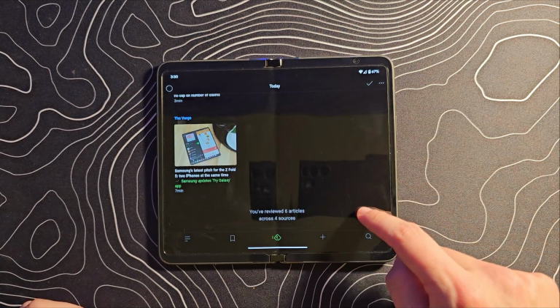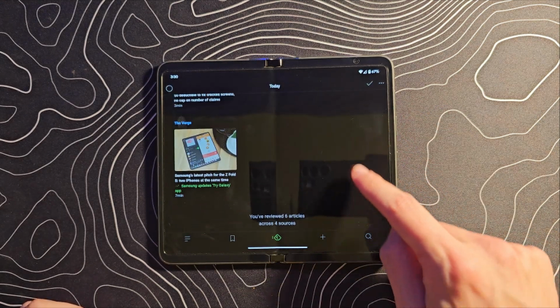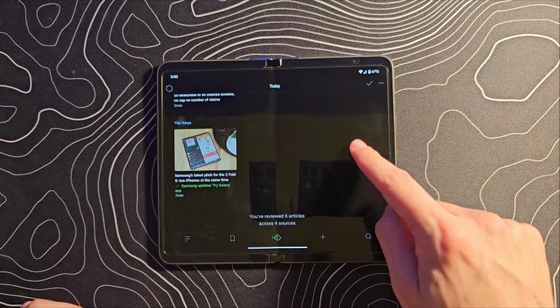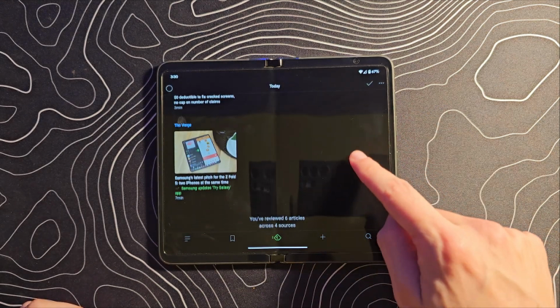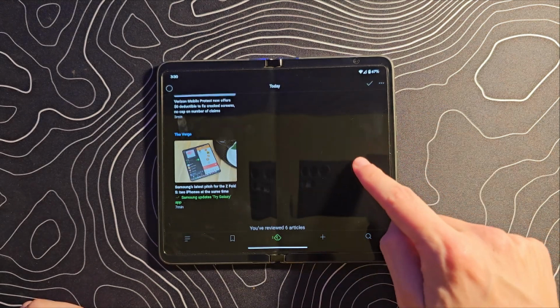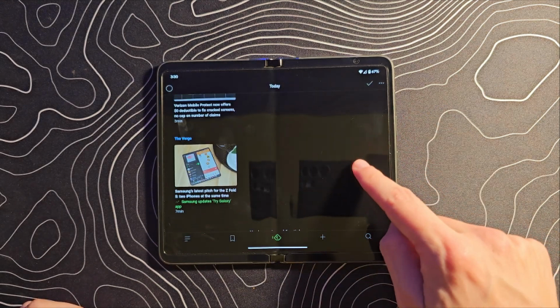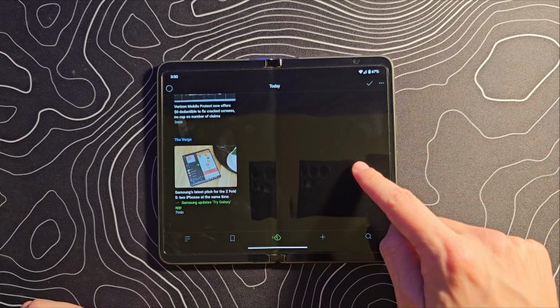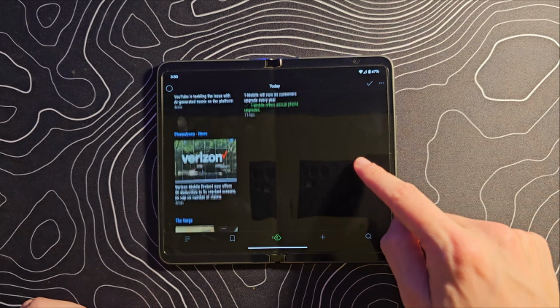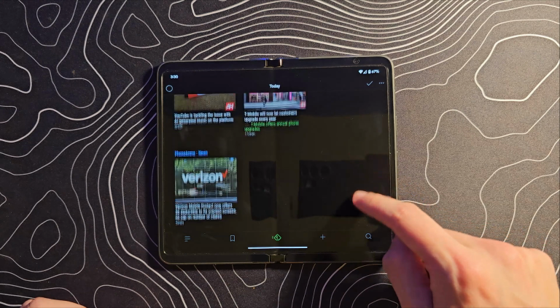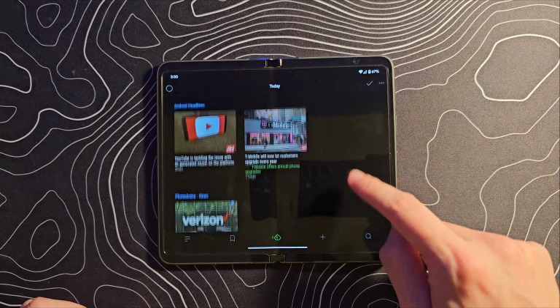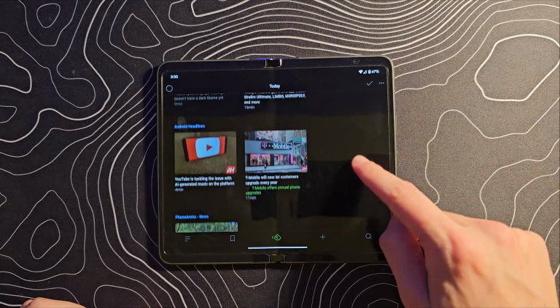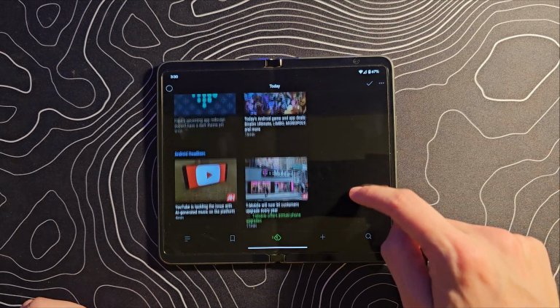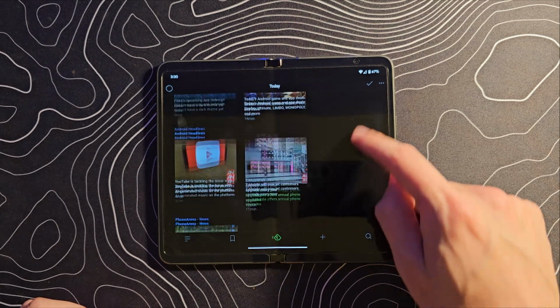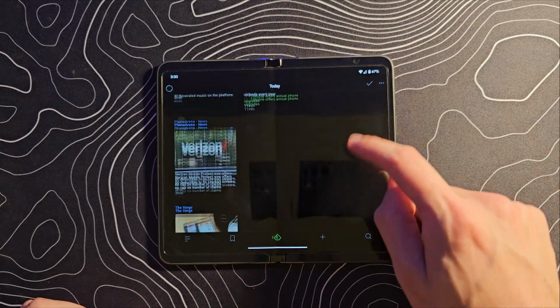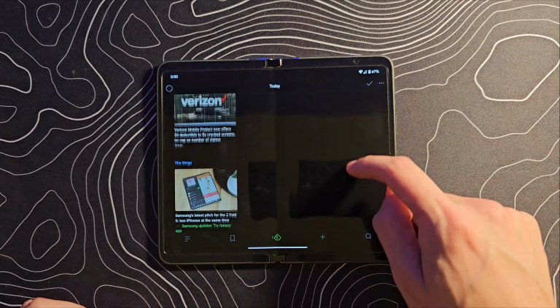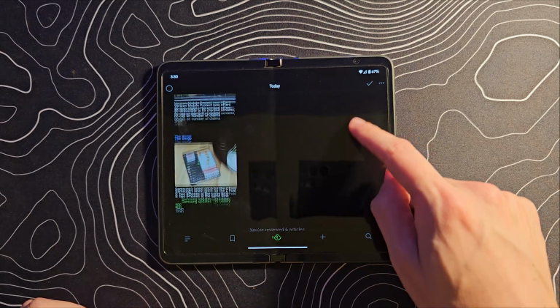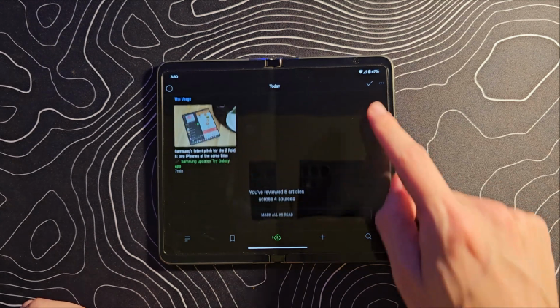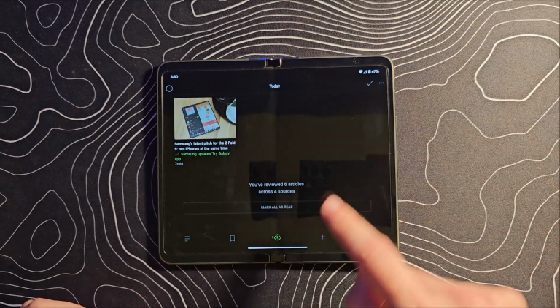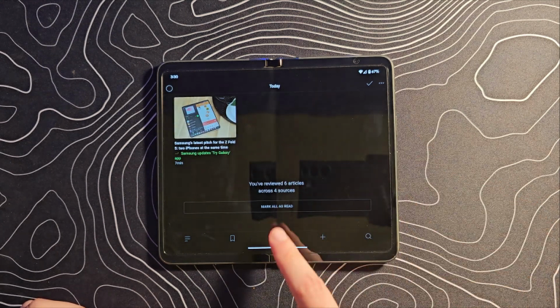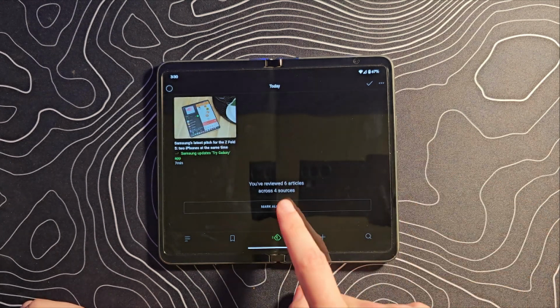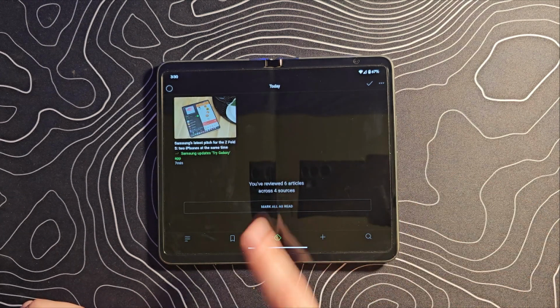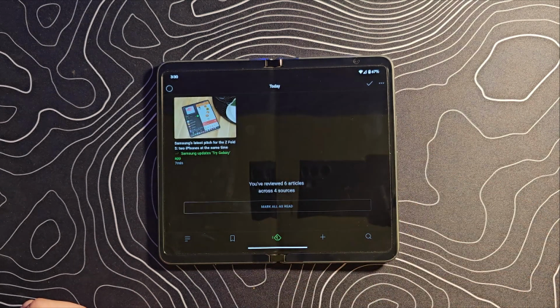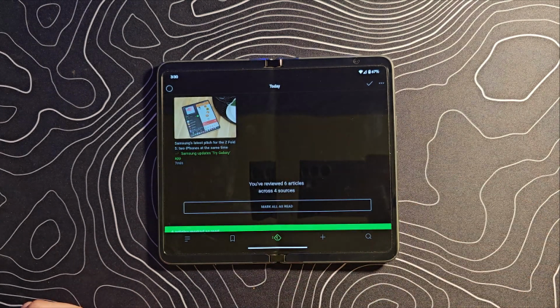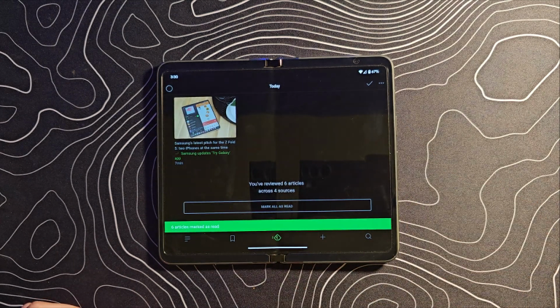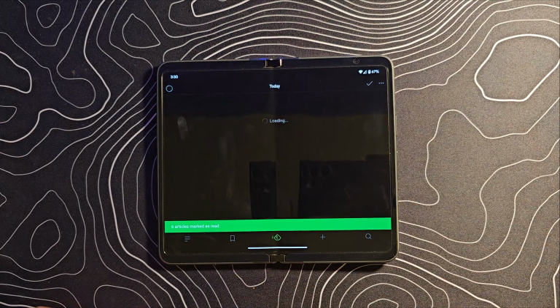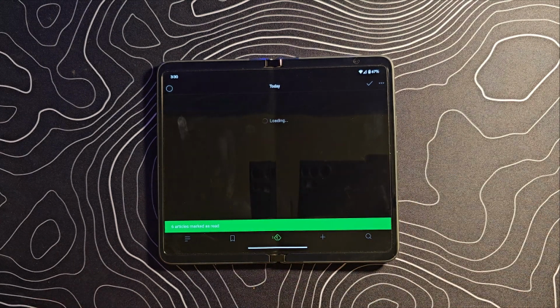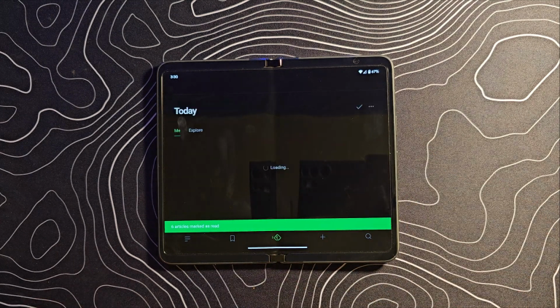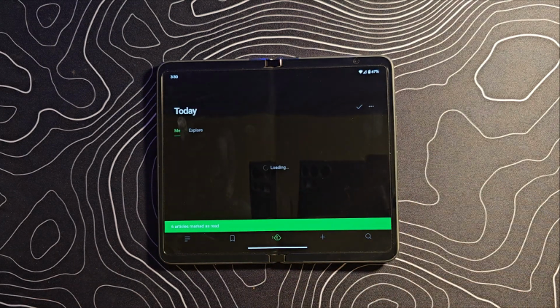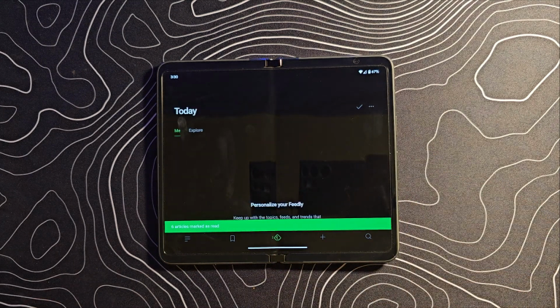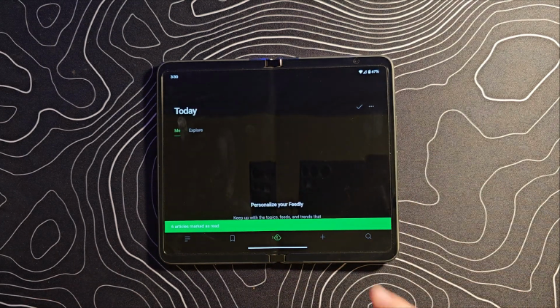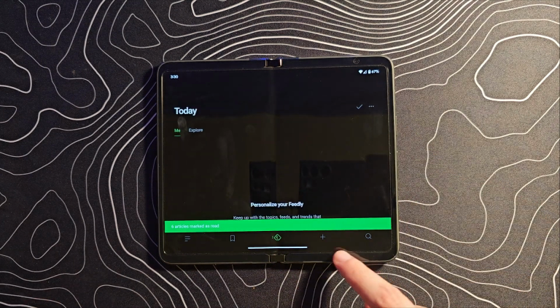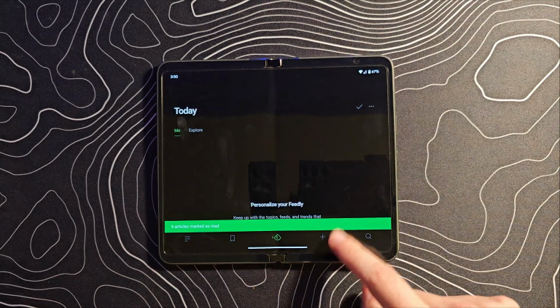If you go through and don't see anything that's really of note to you, you can mark them as read and clear it out.